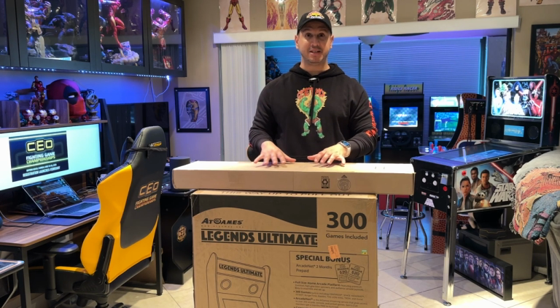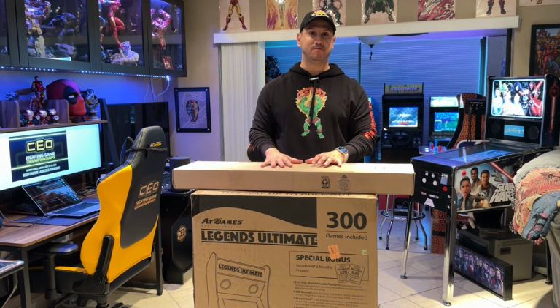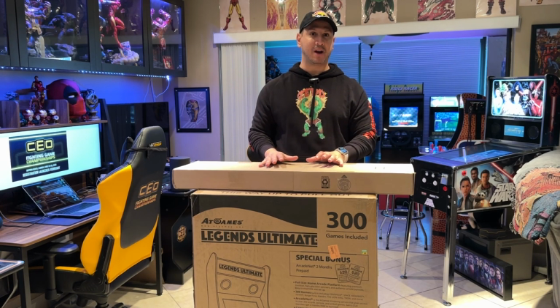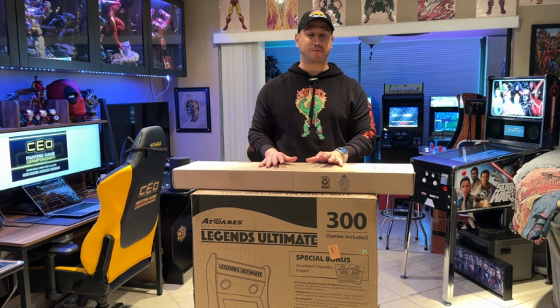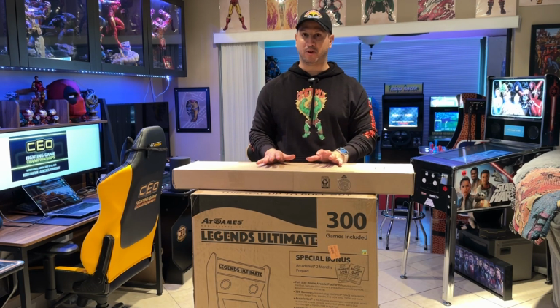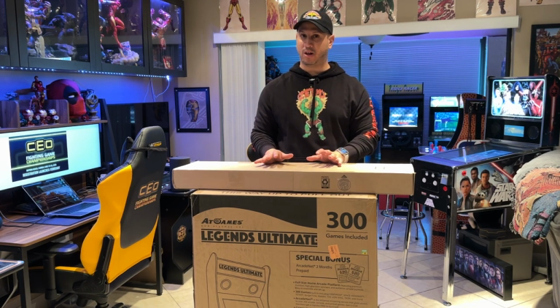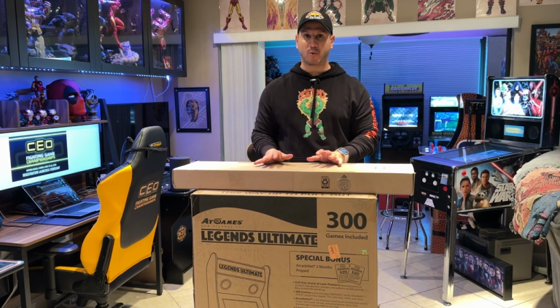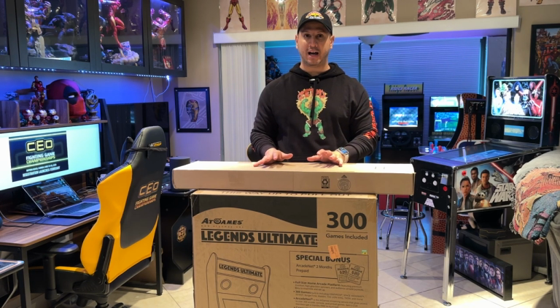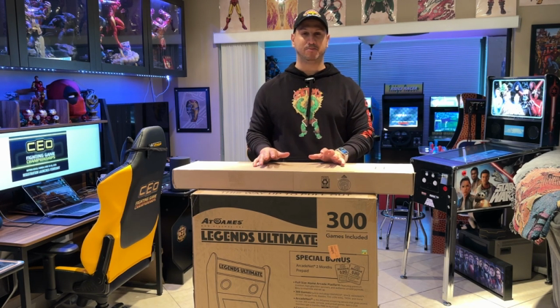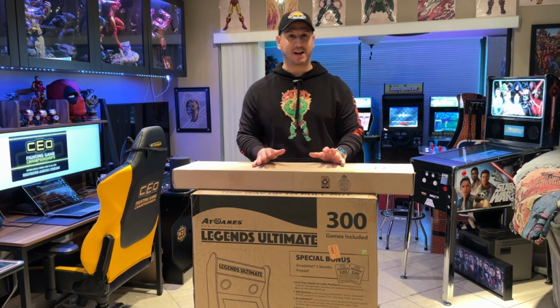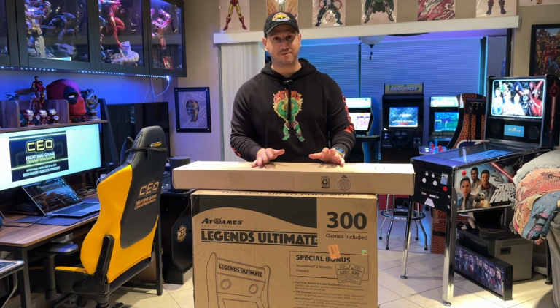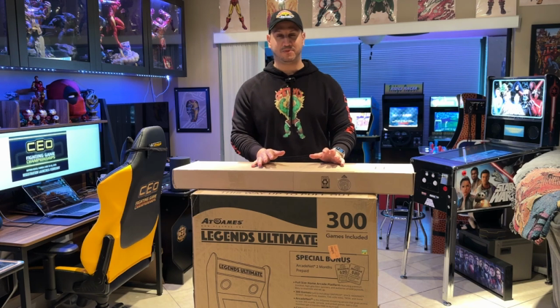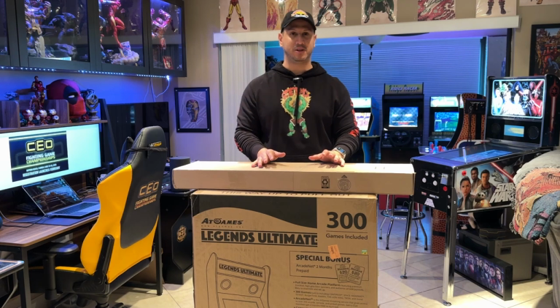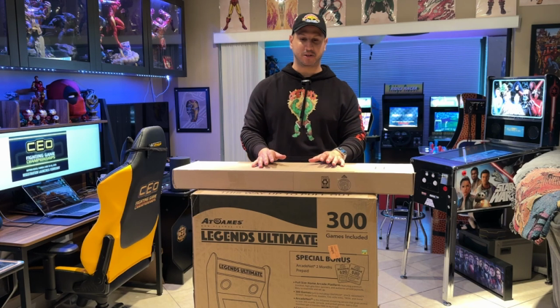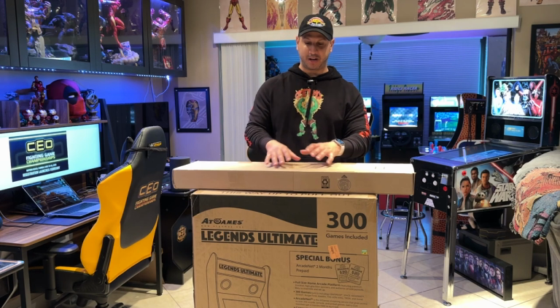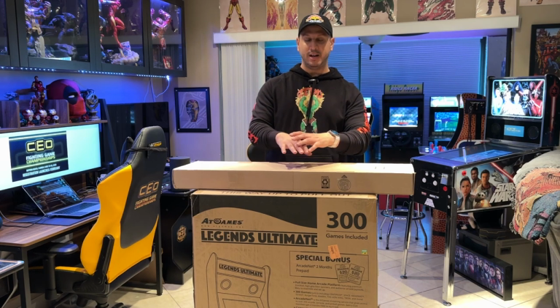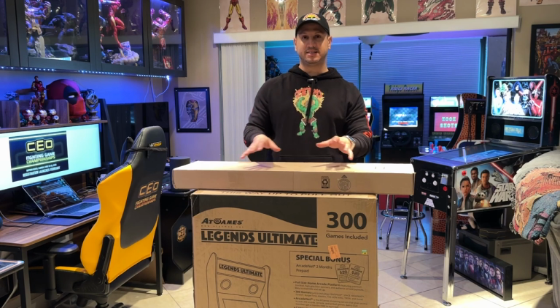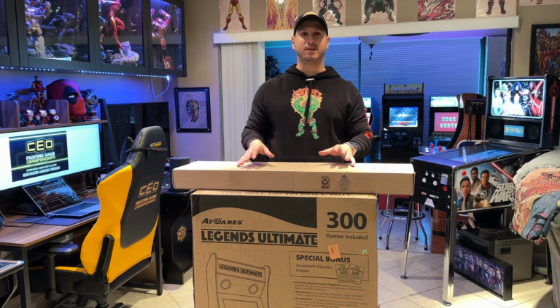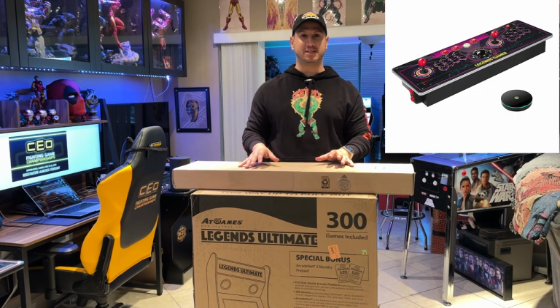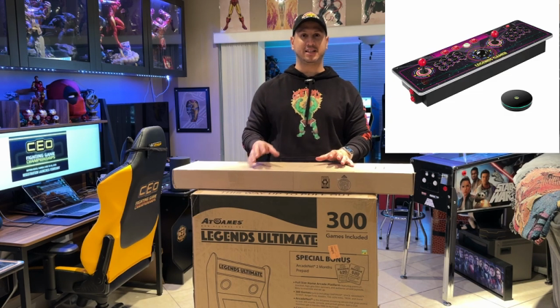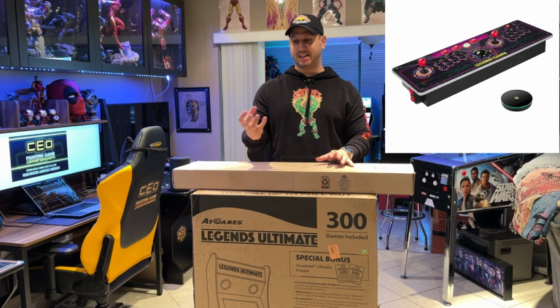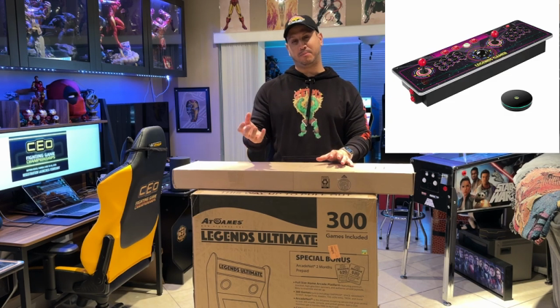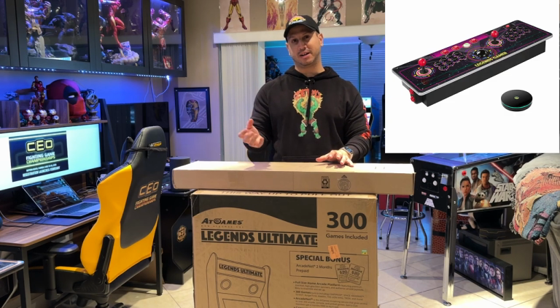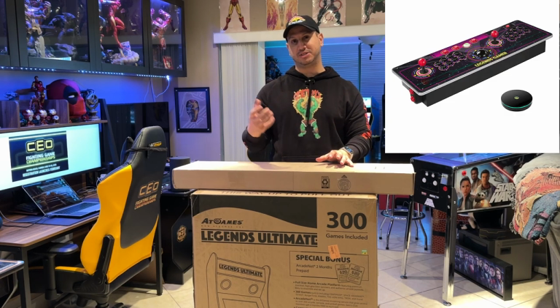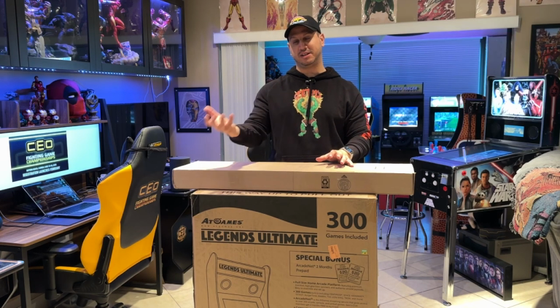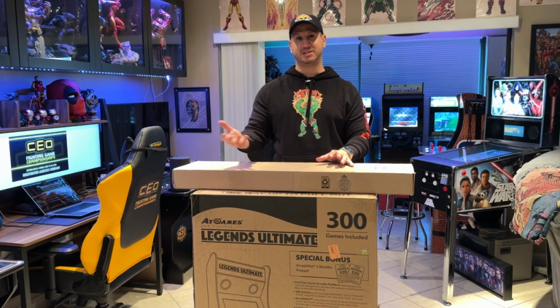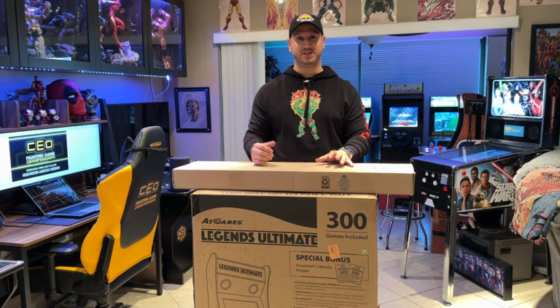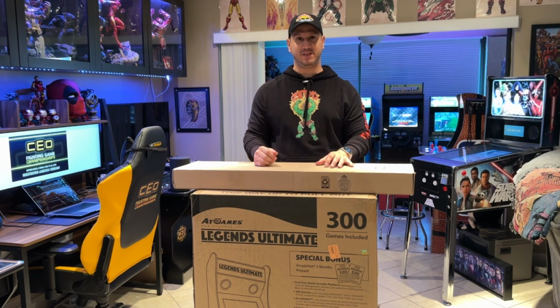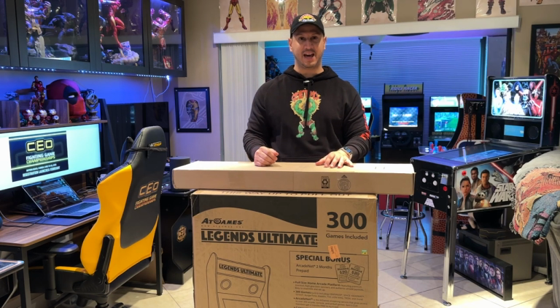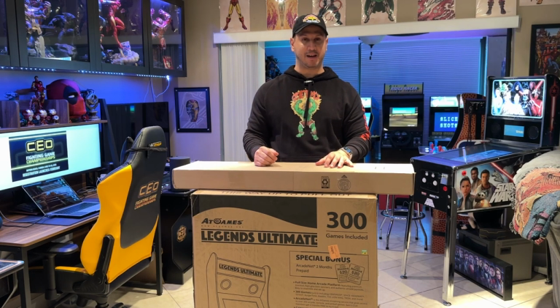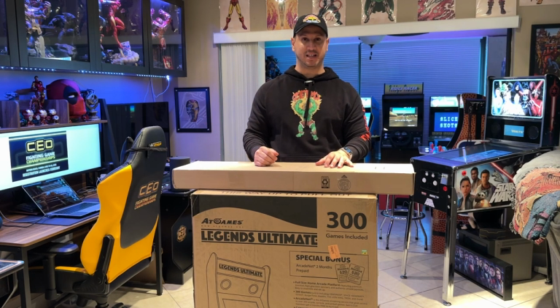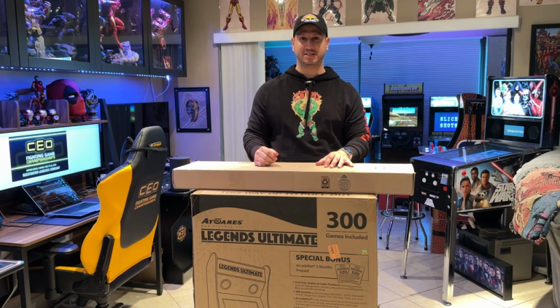Today's video is about the AtGames Legend Ultimate arcade cabinet. Now, these have been around for a long while. I actually bought my nephew one a few years ago — their standalone stick that had a puck you can connect to a TV, the AtGames Legends.